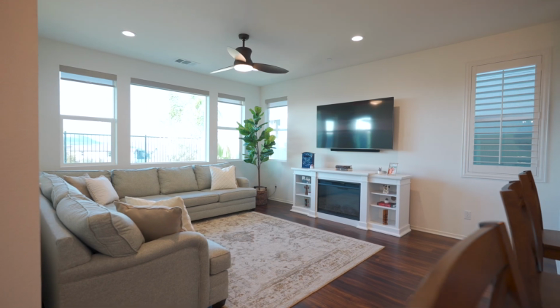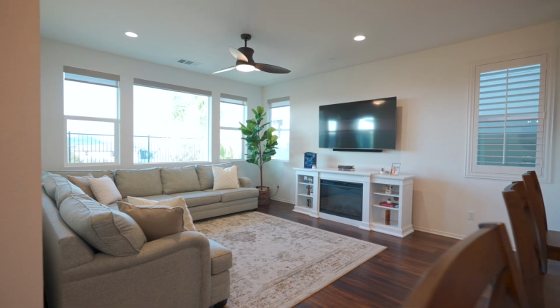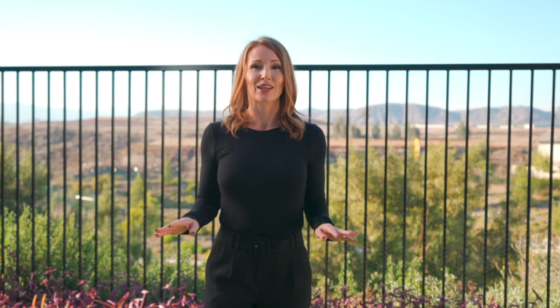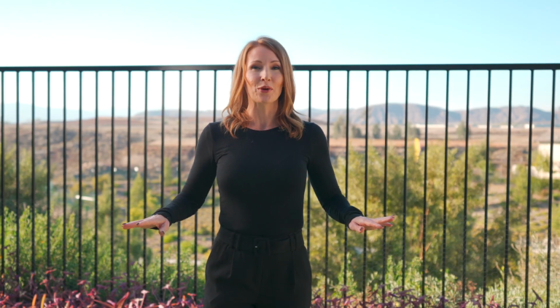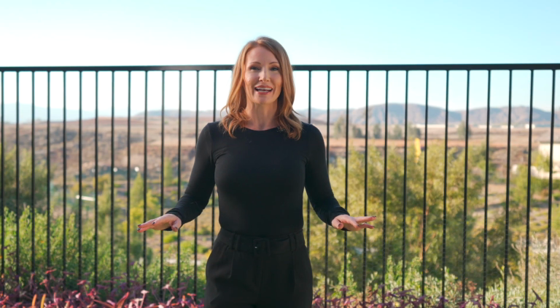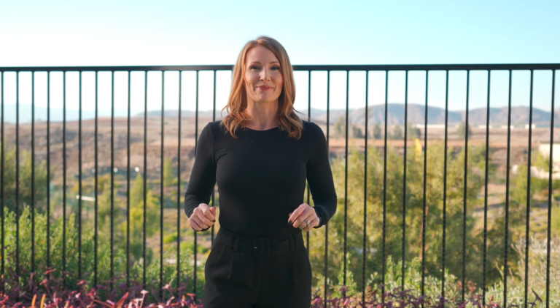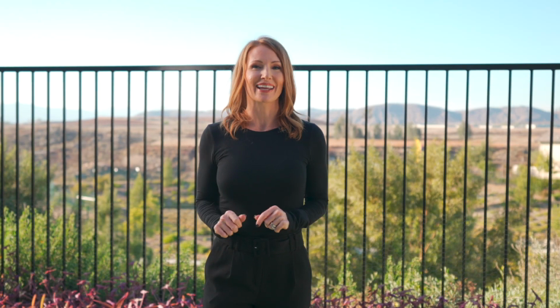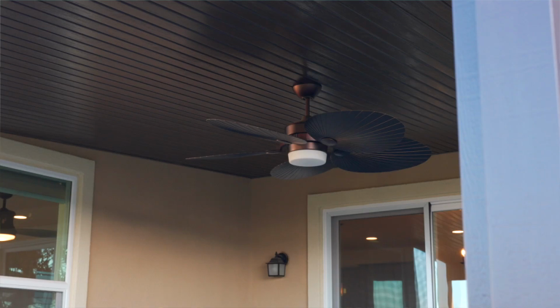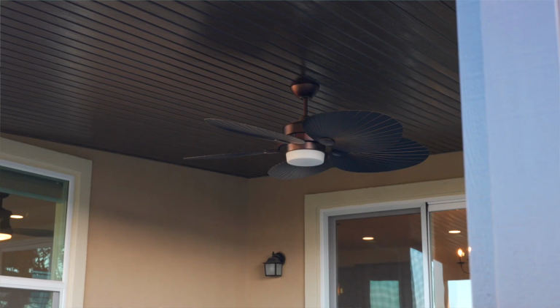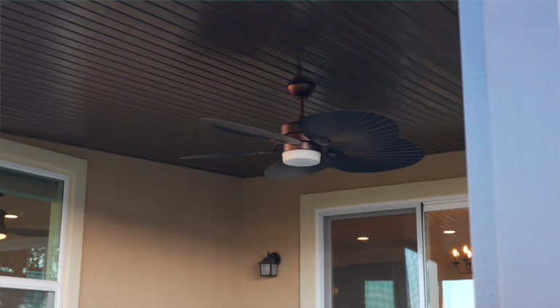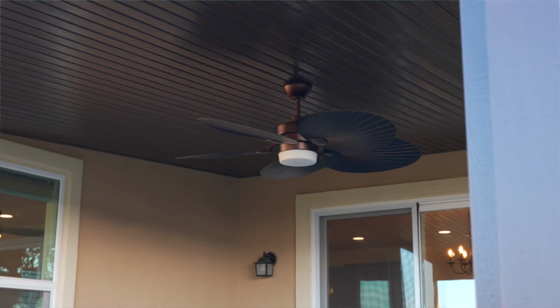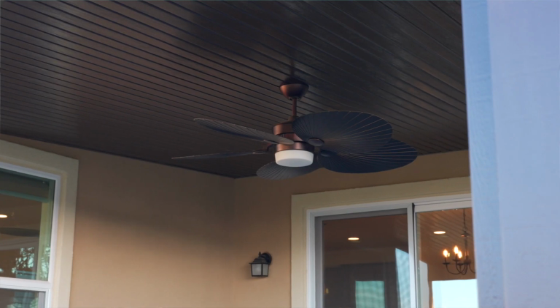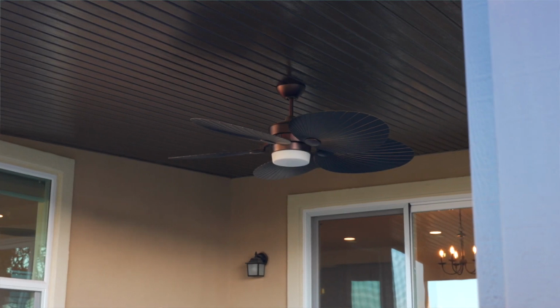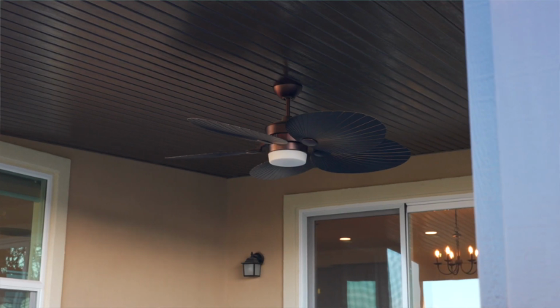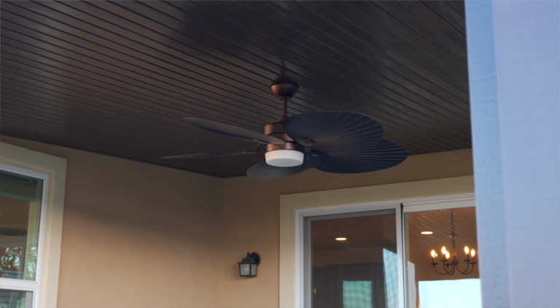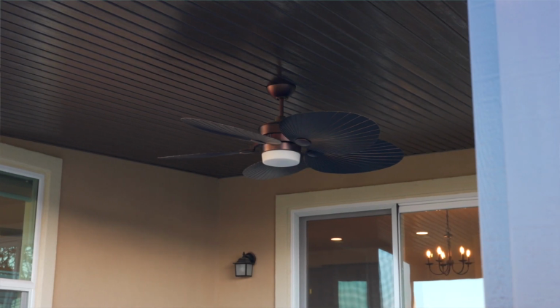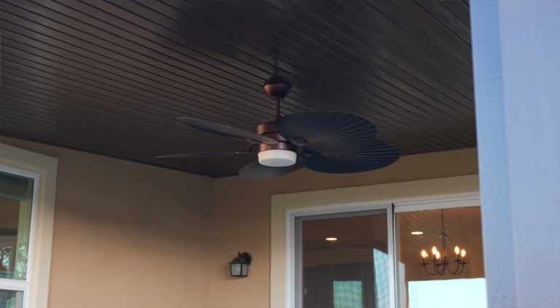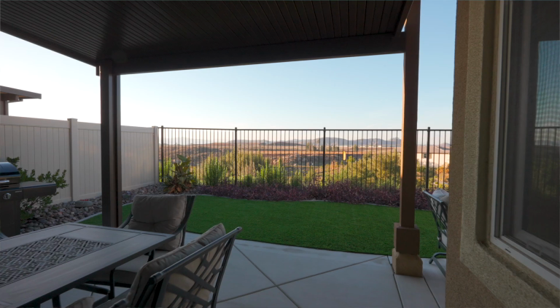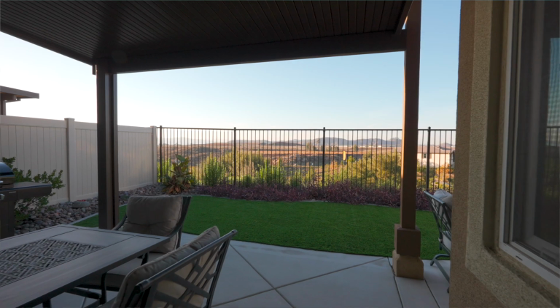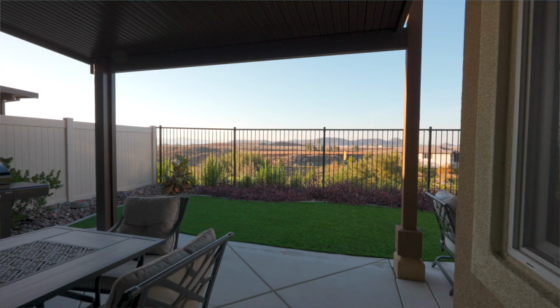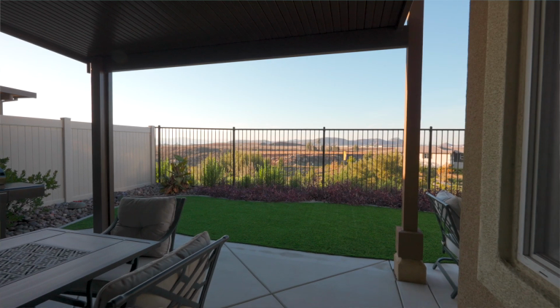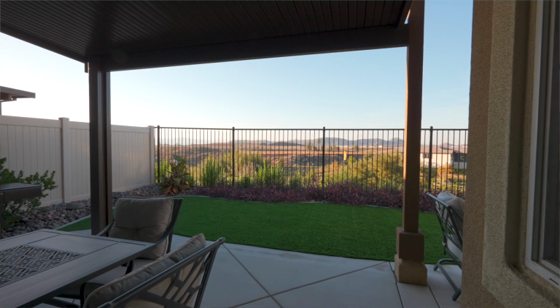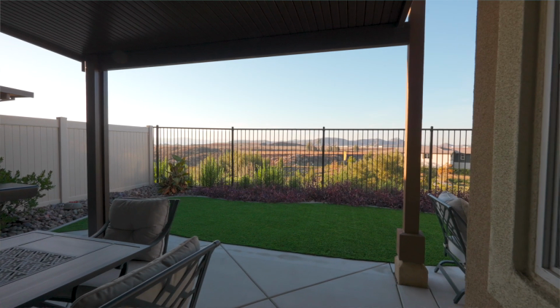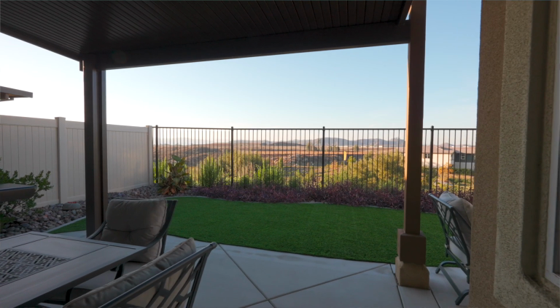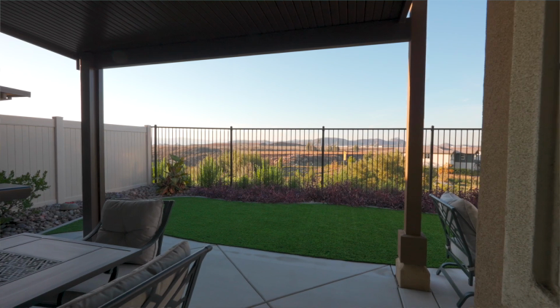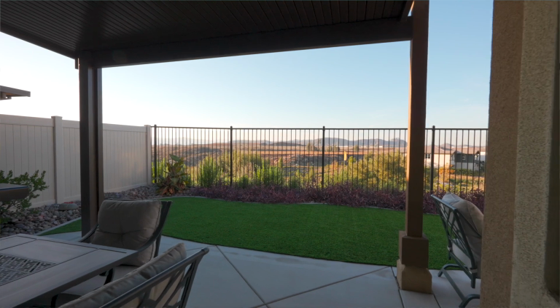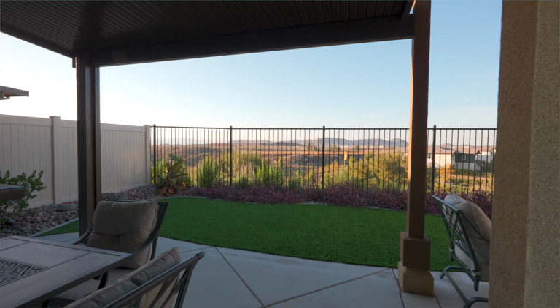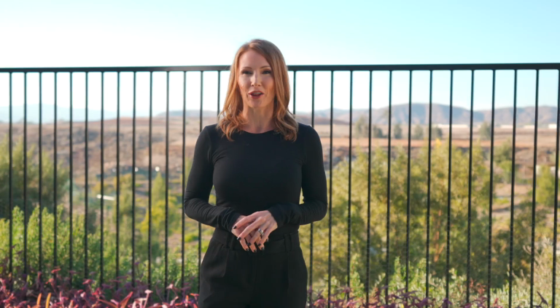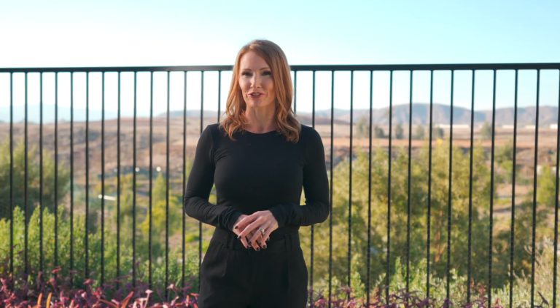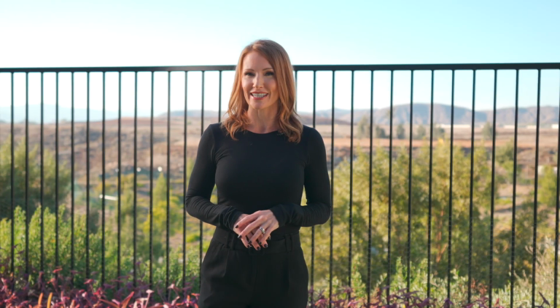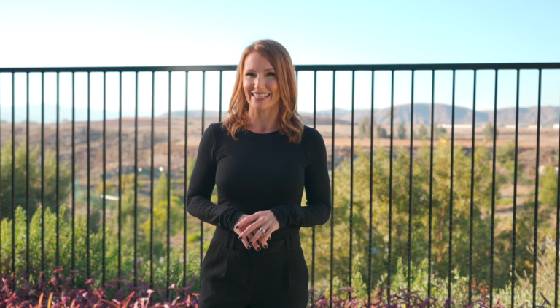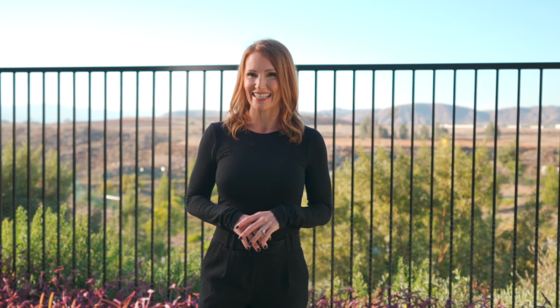The low-maintenance backyard offers a covered patio, artificial turf, and a great place to enjoy the colorful sunsets.